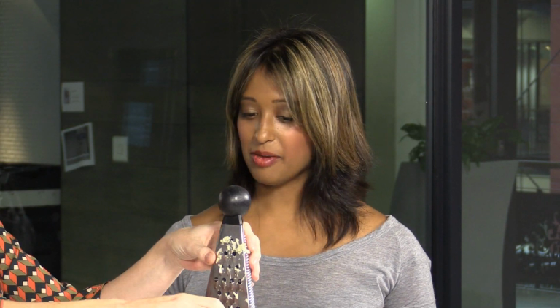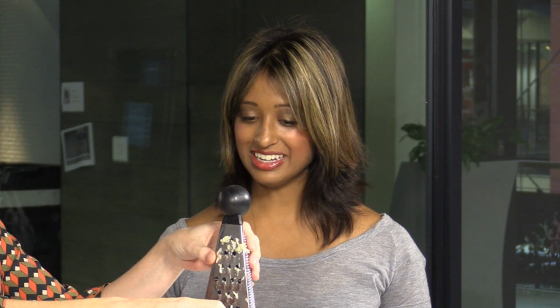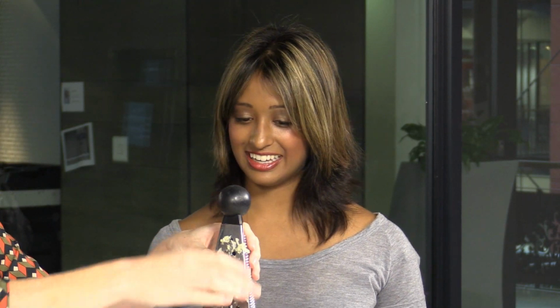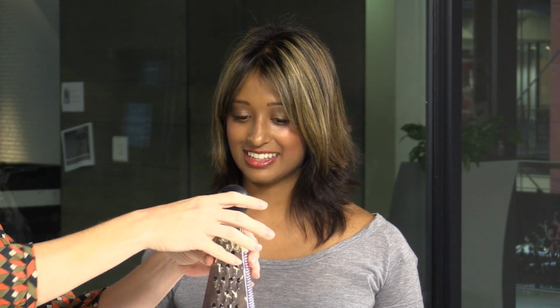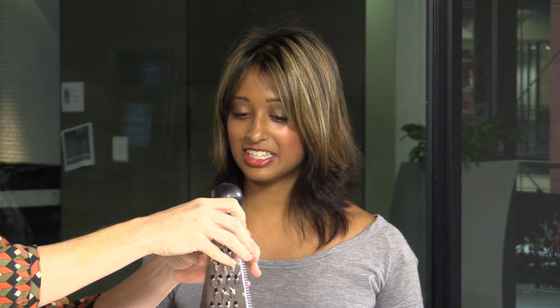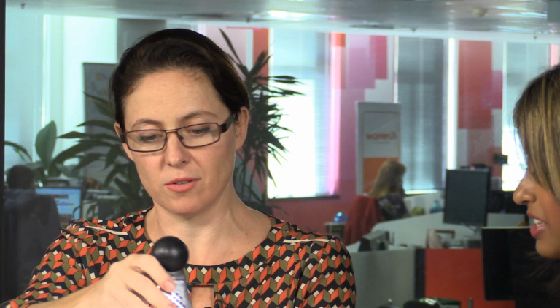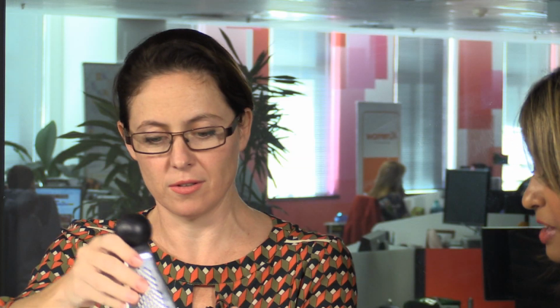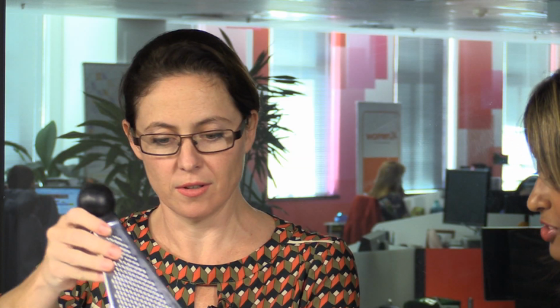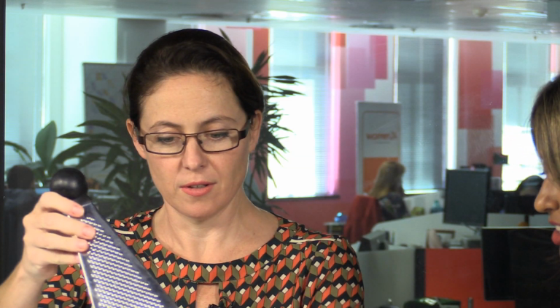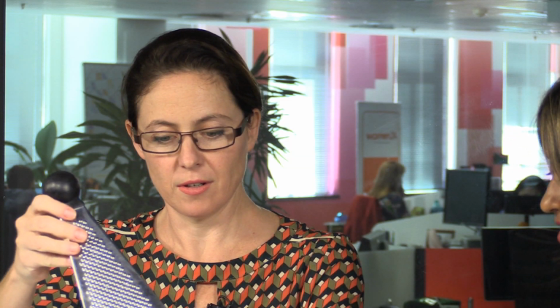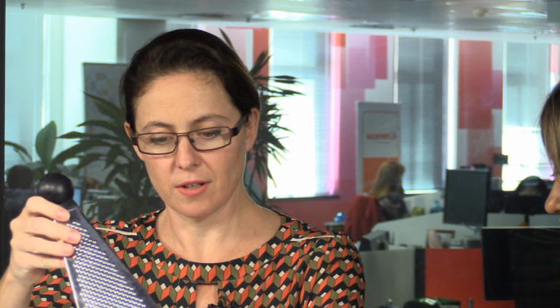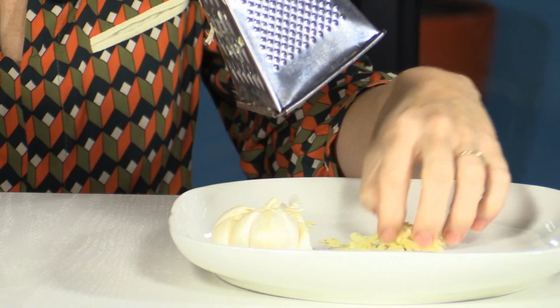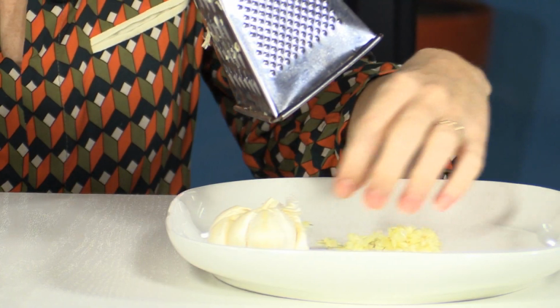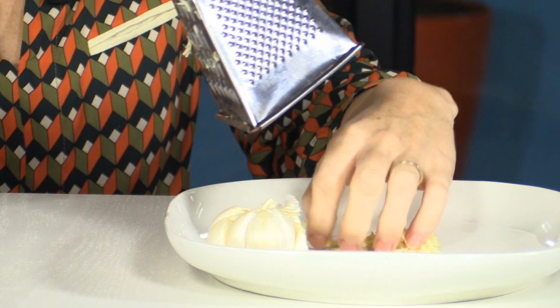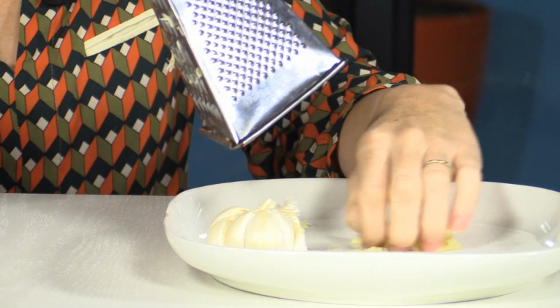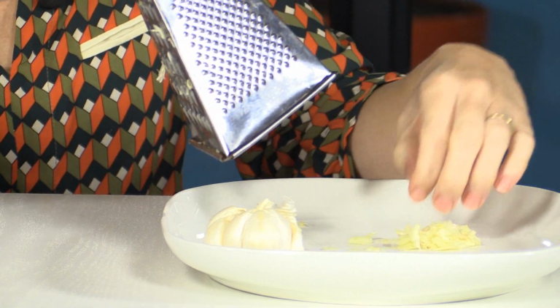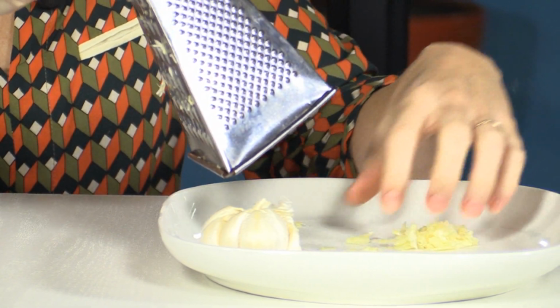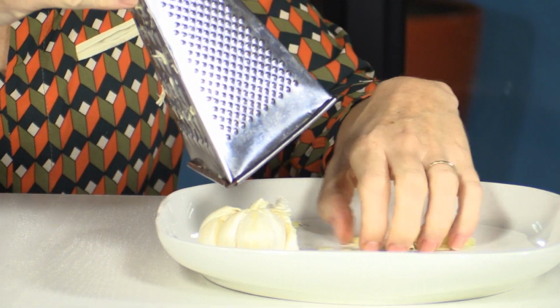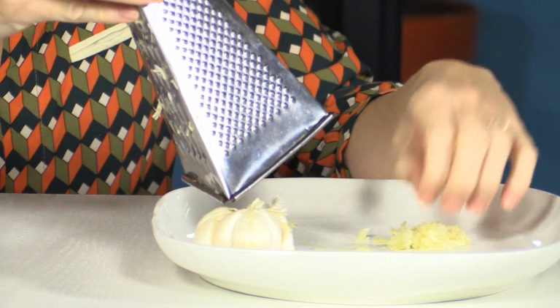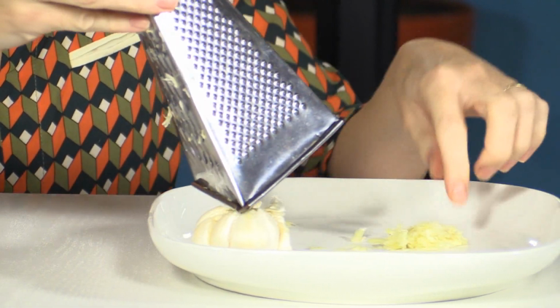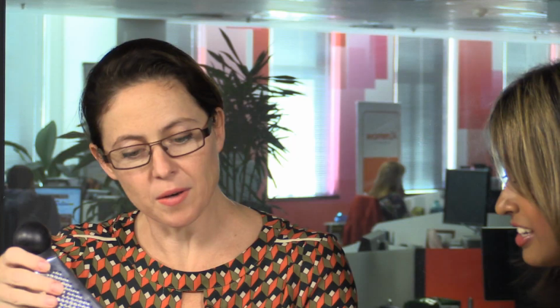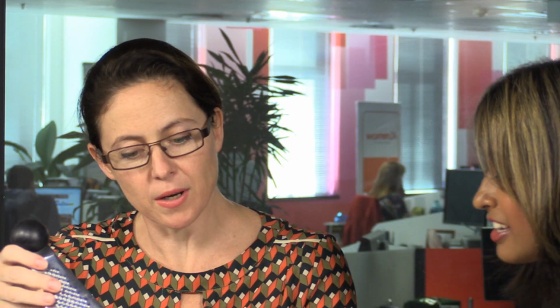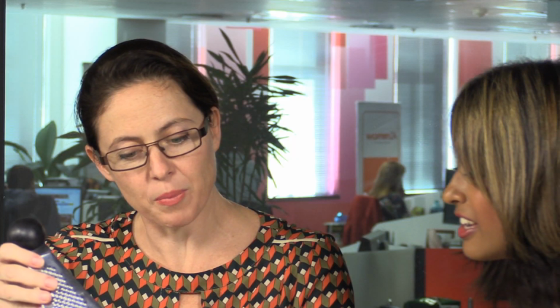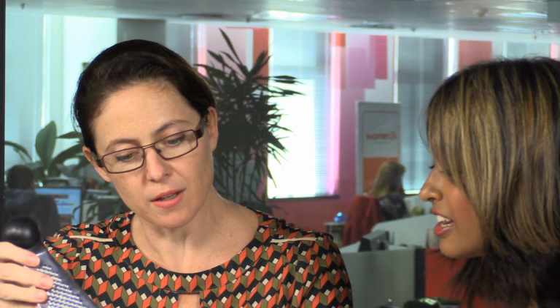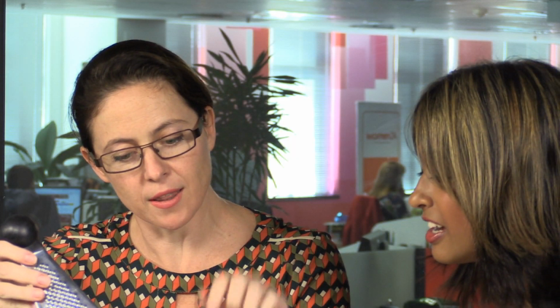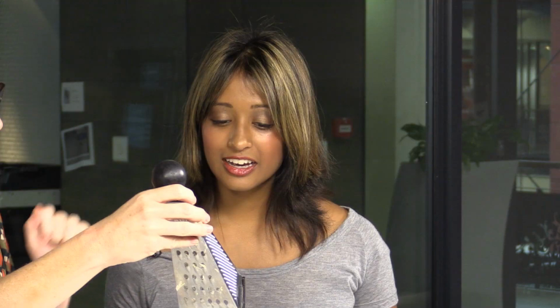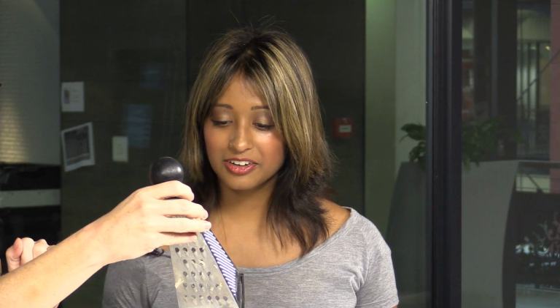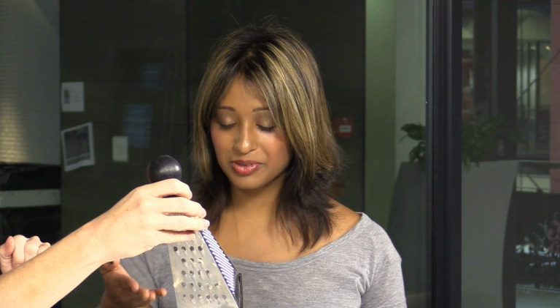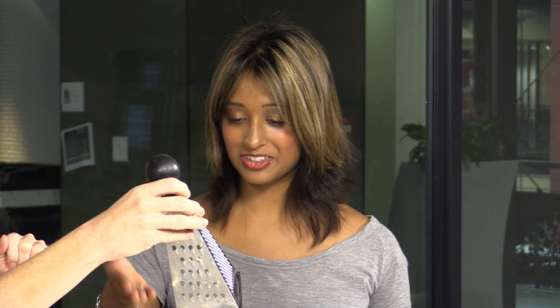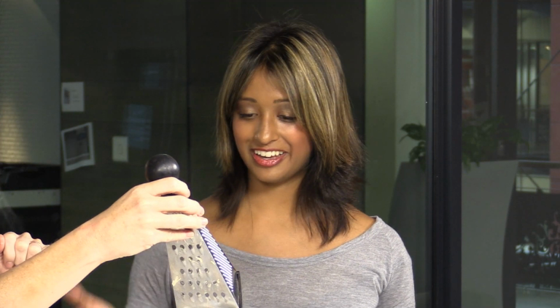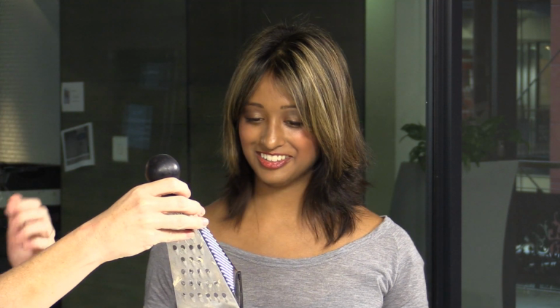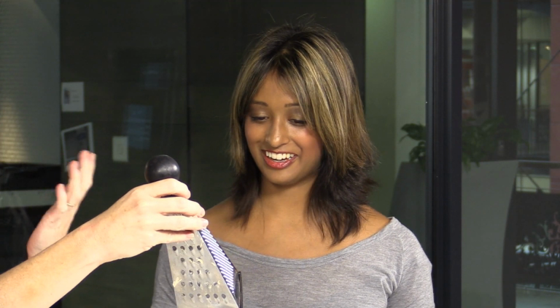Amazing, this is really an epic trick. Look at that — there's the garlic. Not one bit of peel in there, and all the peels are on the outside.